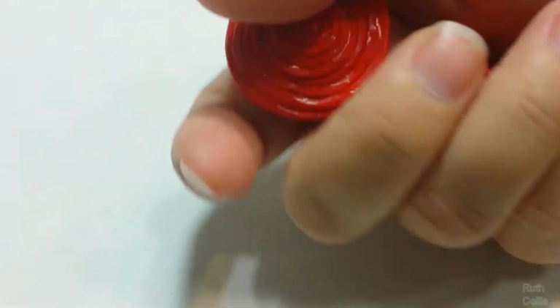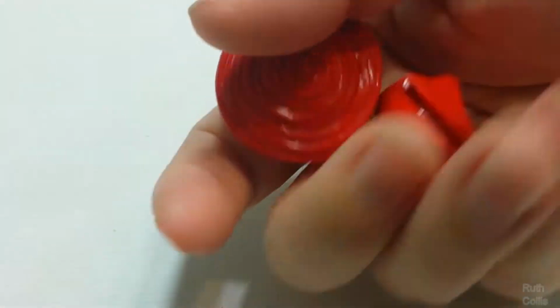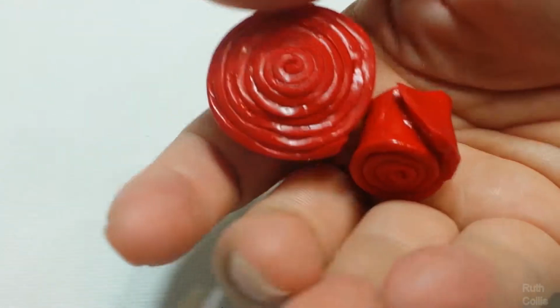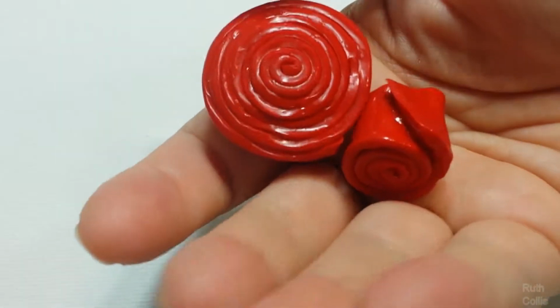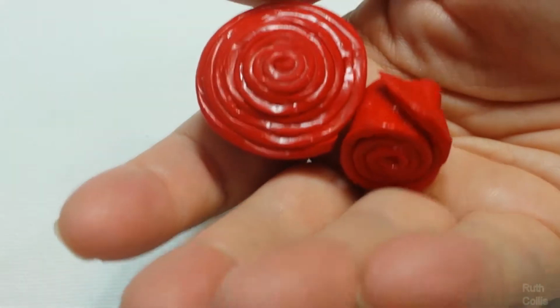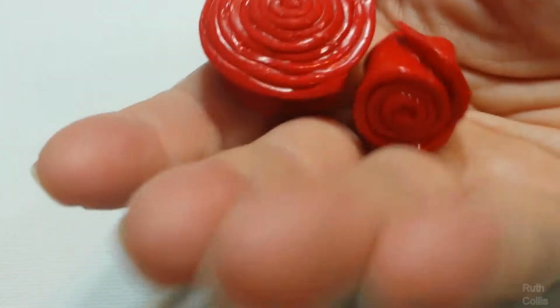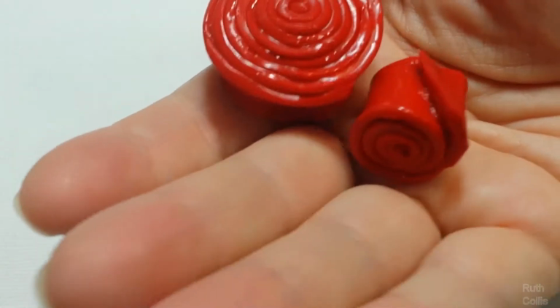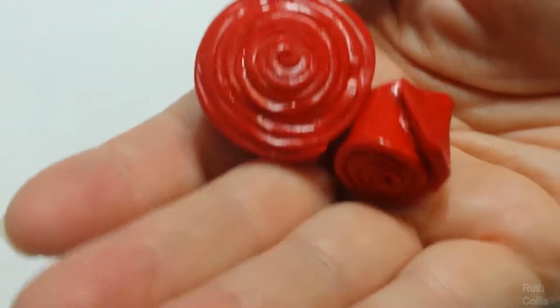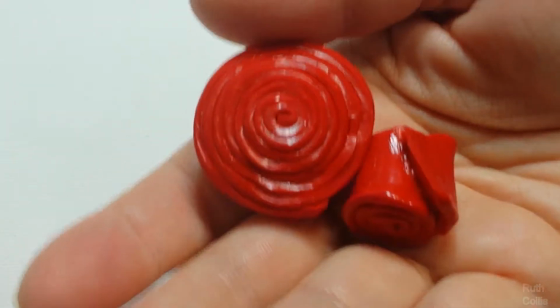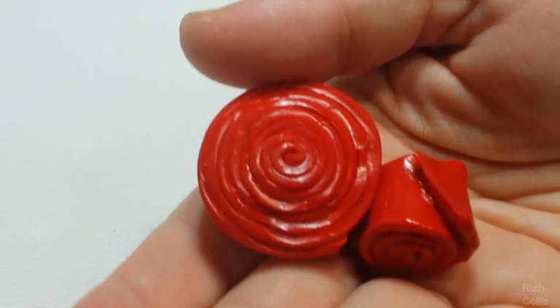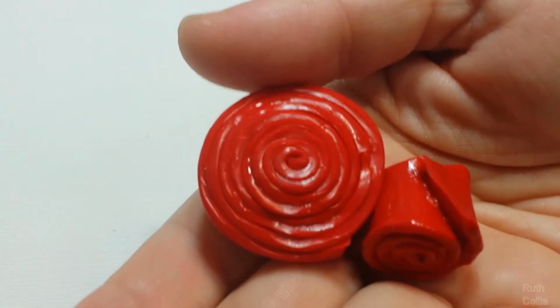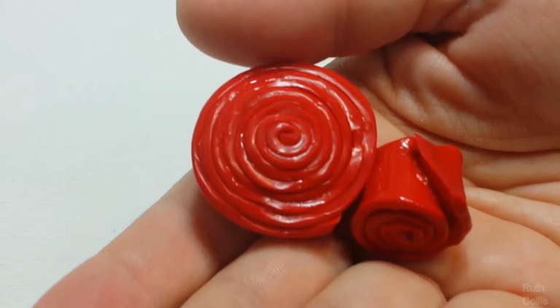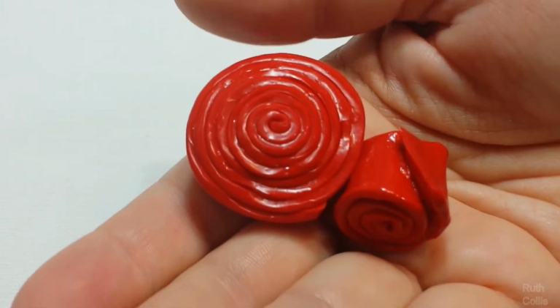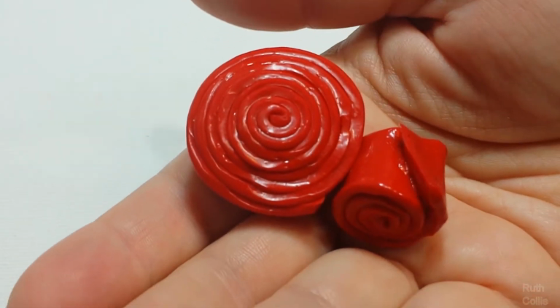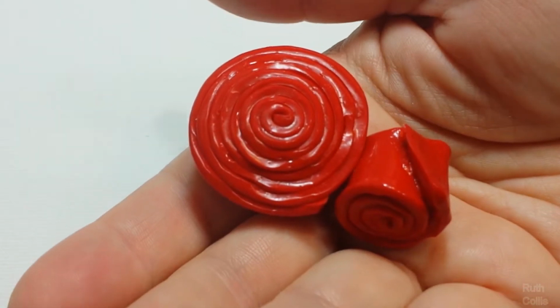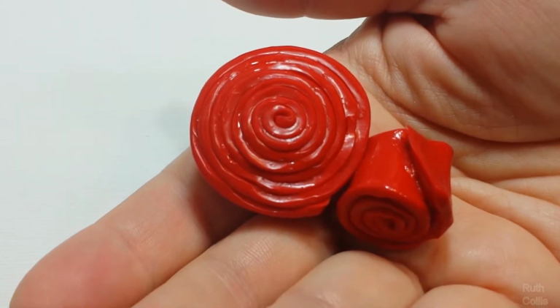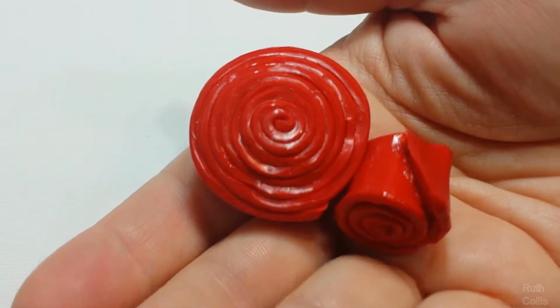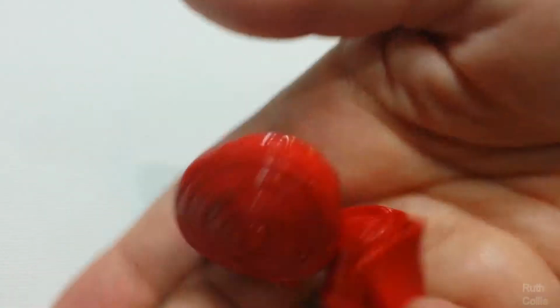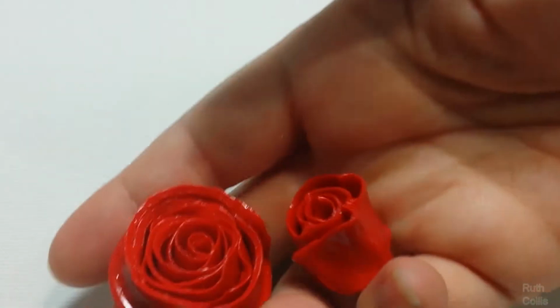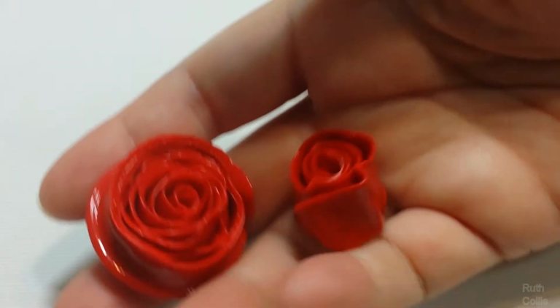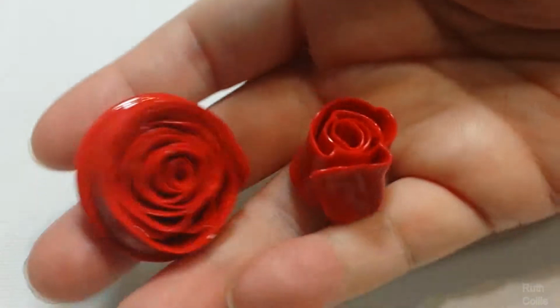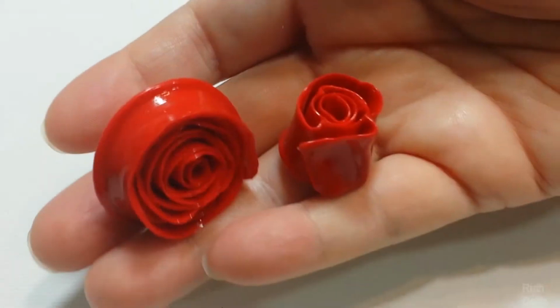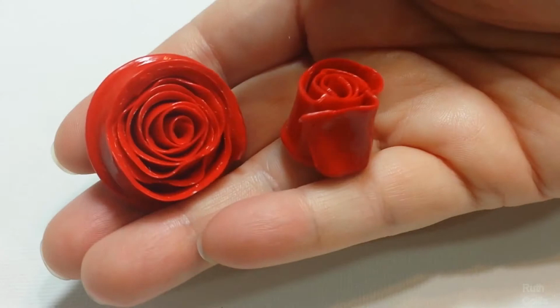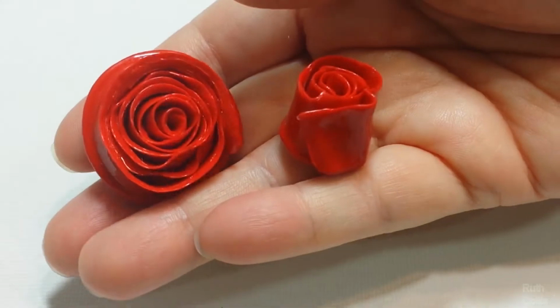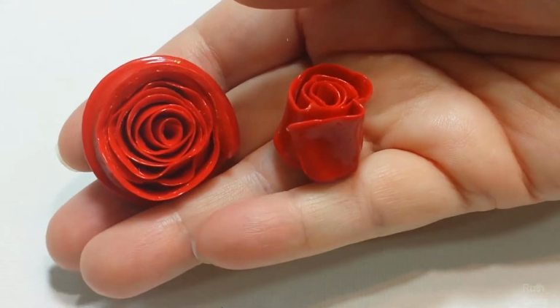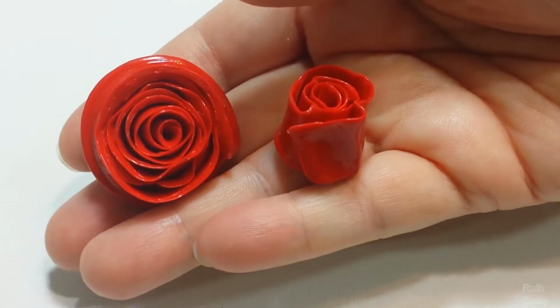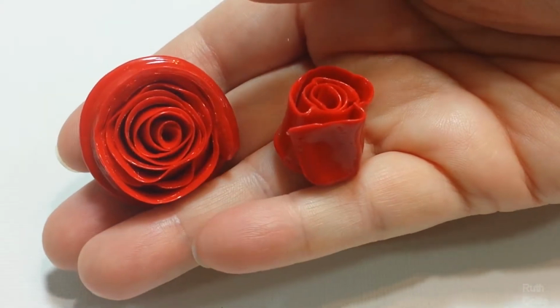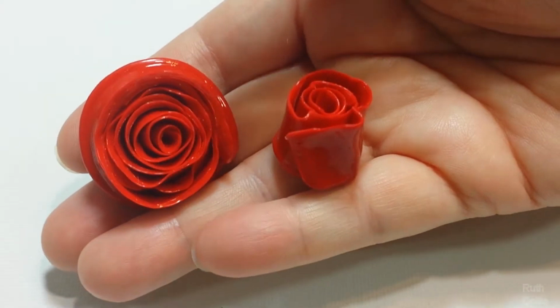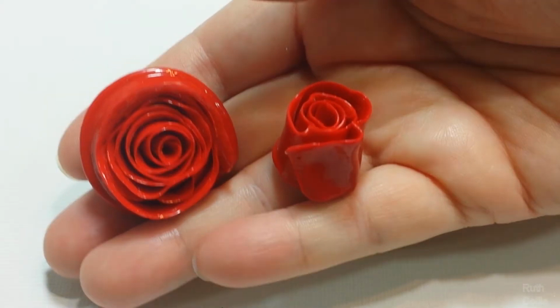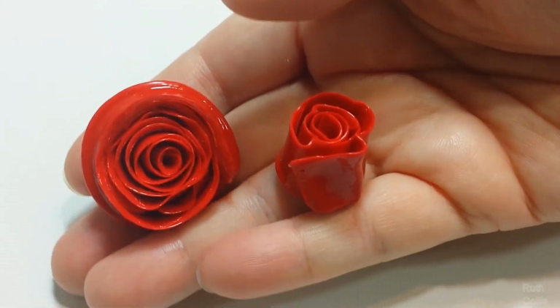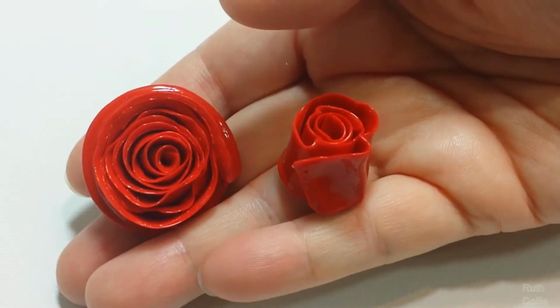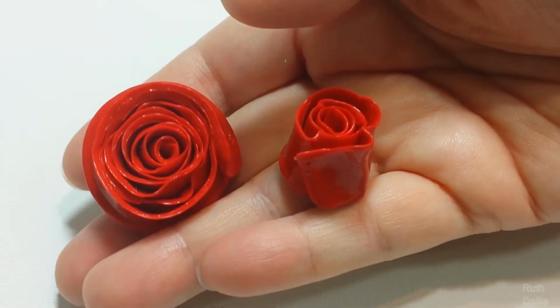On one end of the paint swirl, it looks like the end of a cane walking stick, and the other side, a rose.